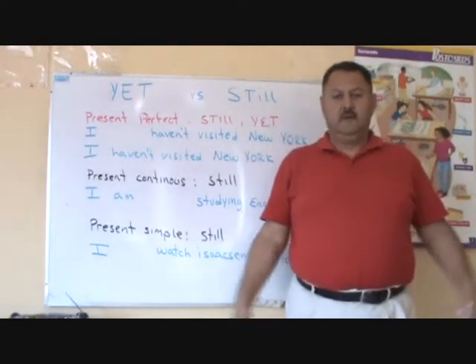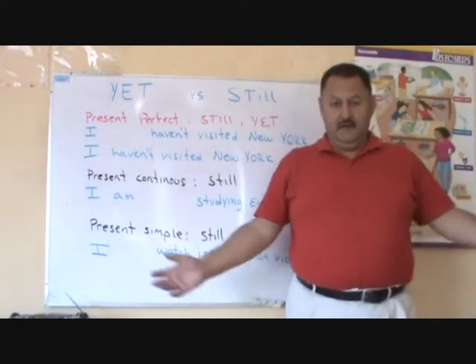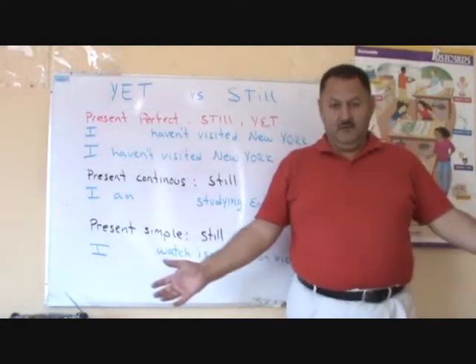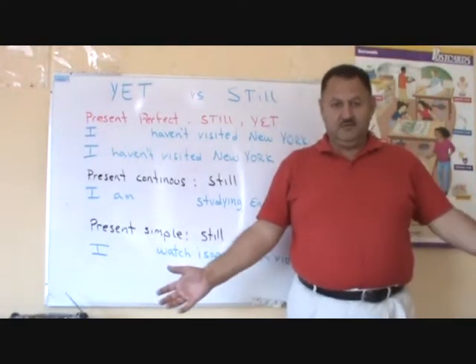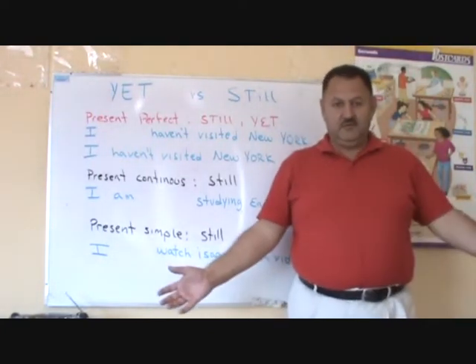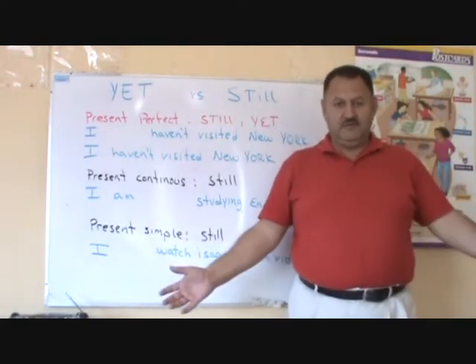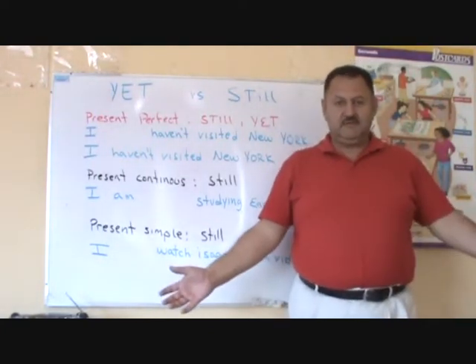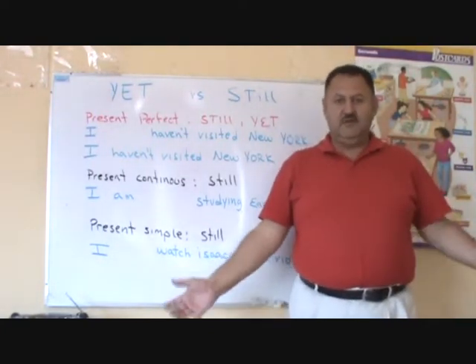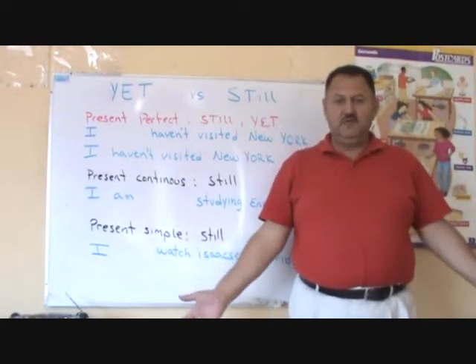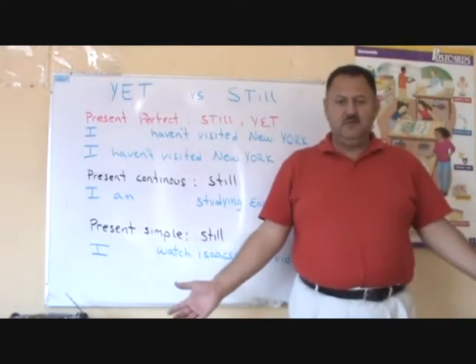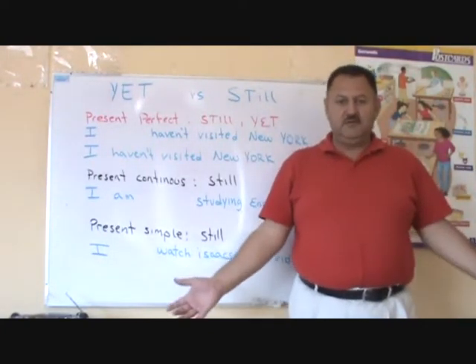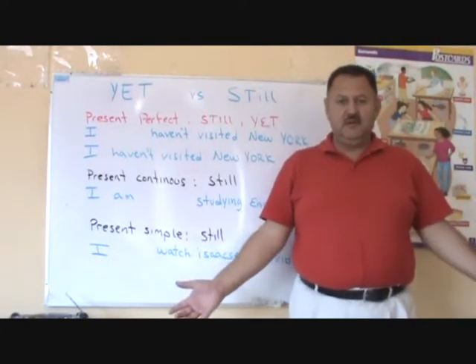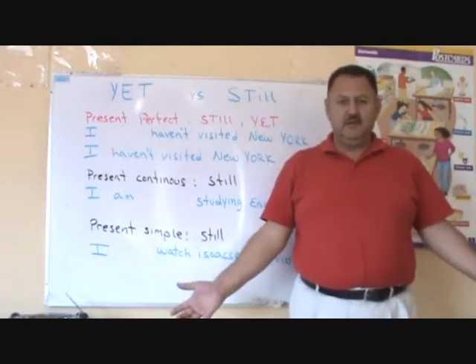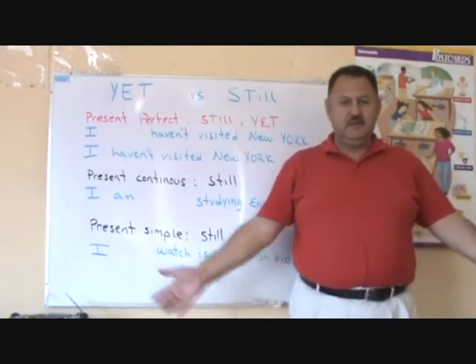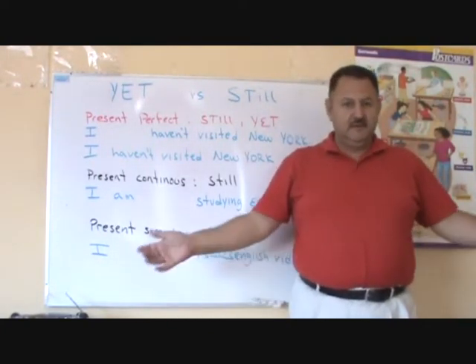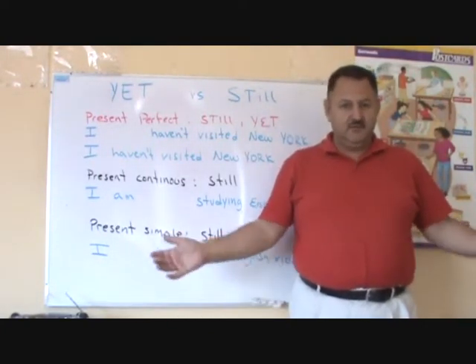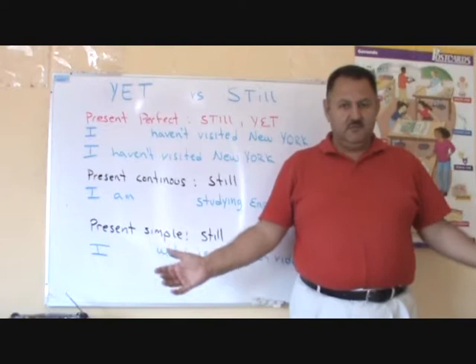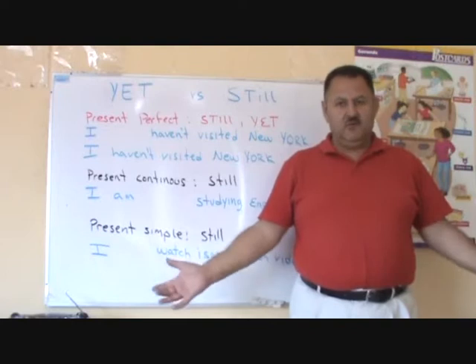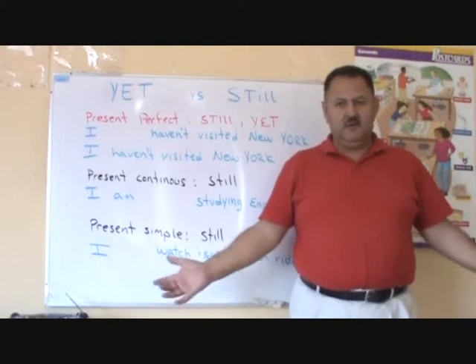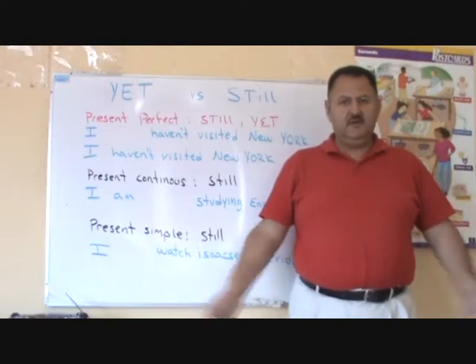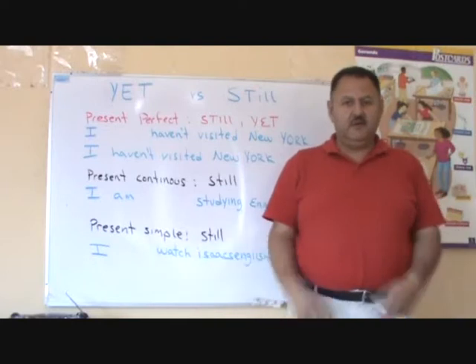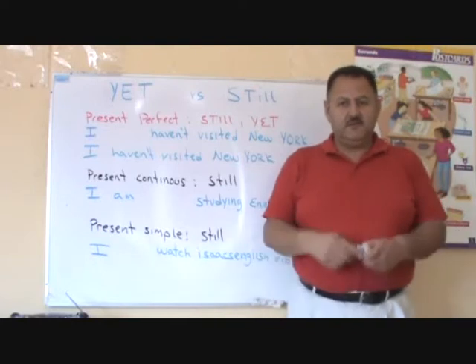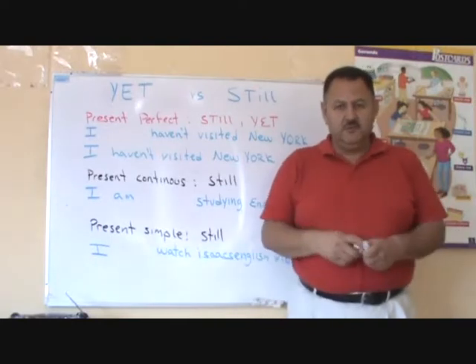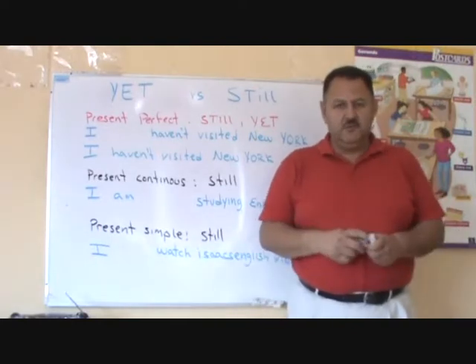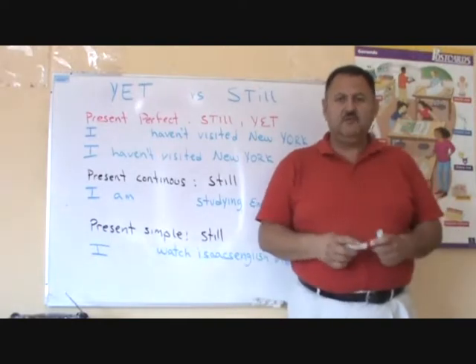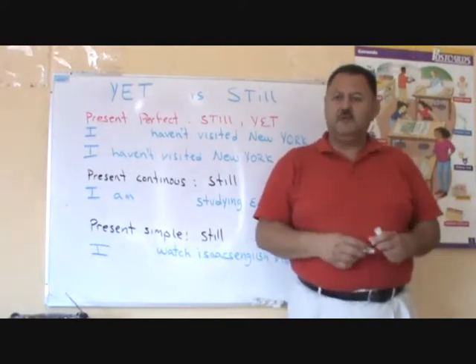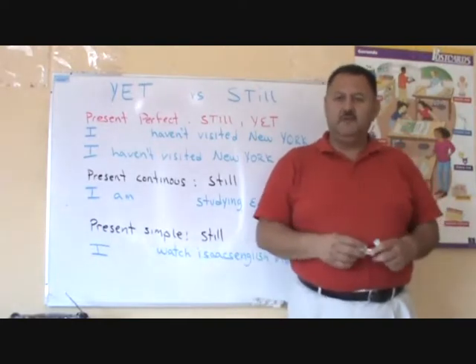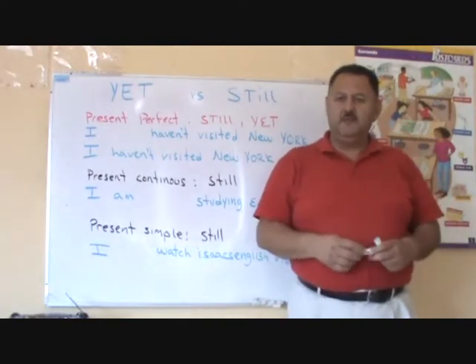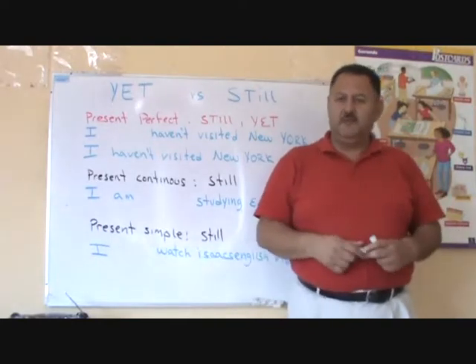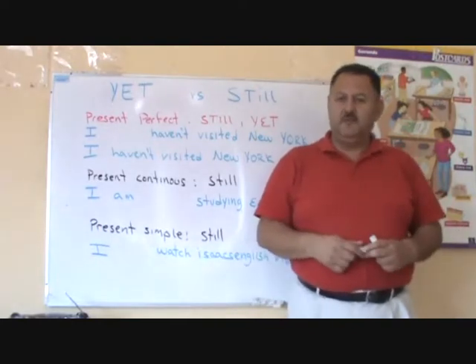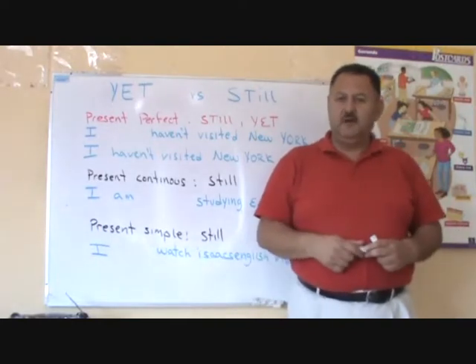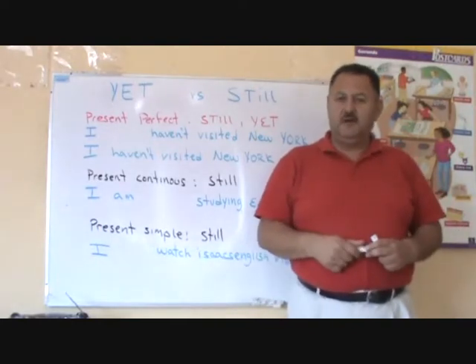Hello students, how are you doing today? Good morning, good afternoon, good evening, wherever you are.